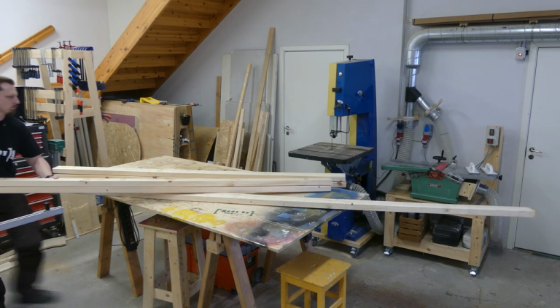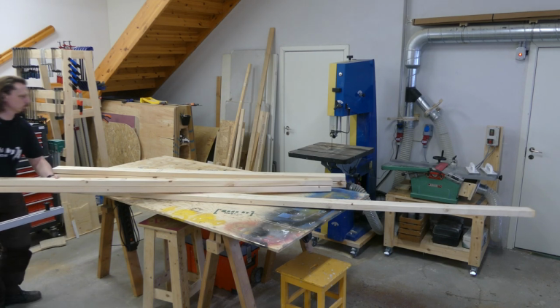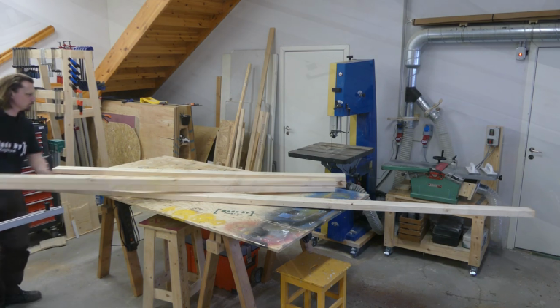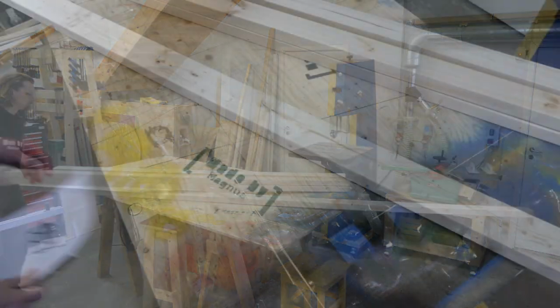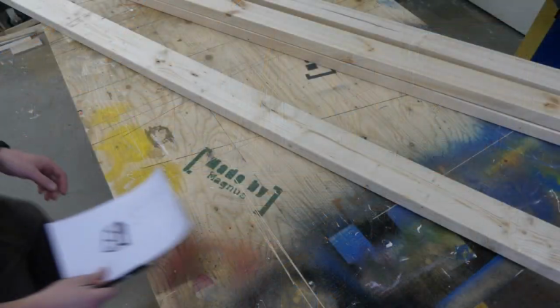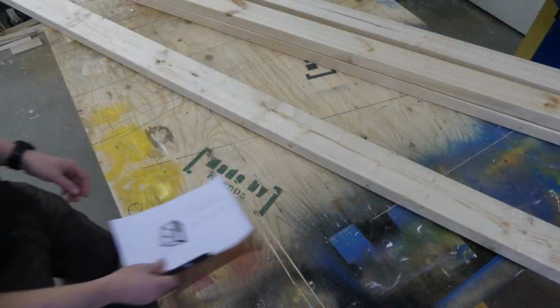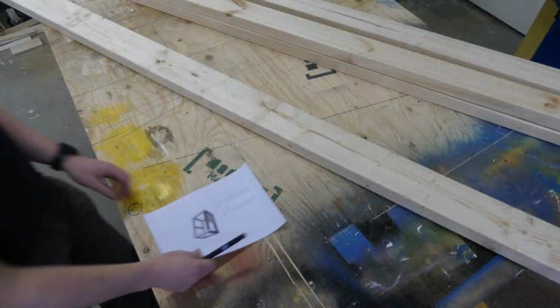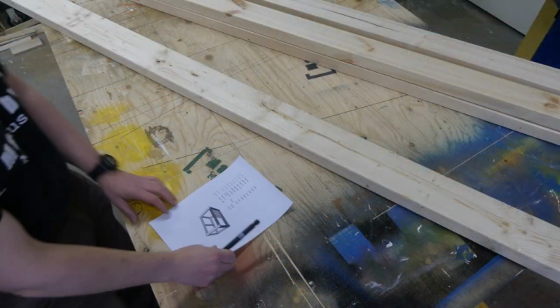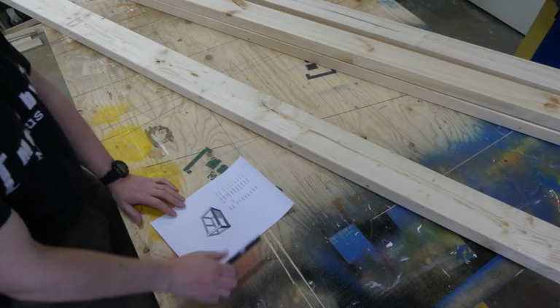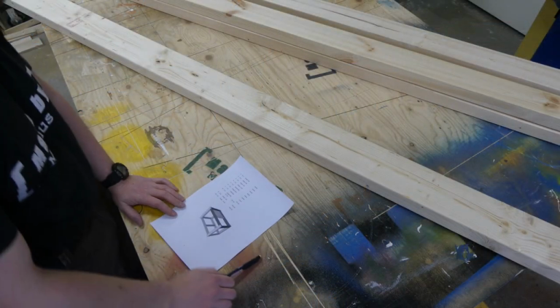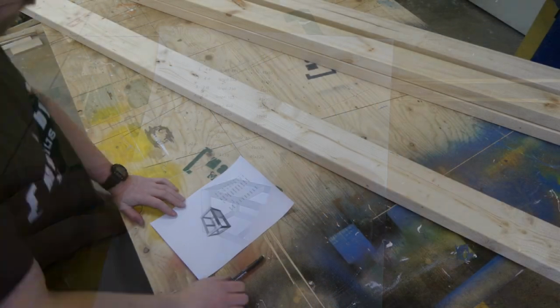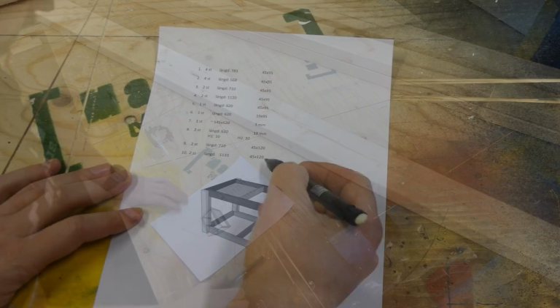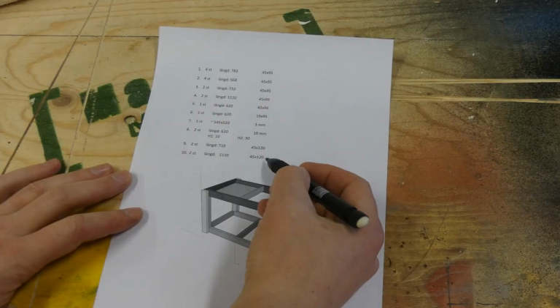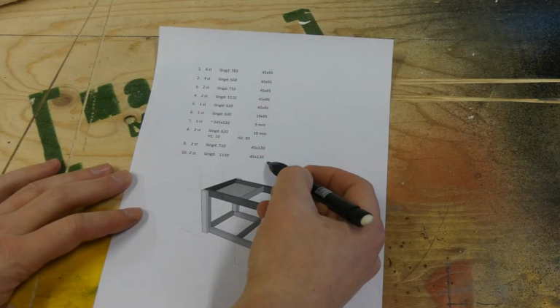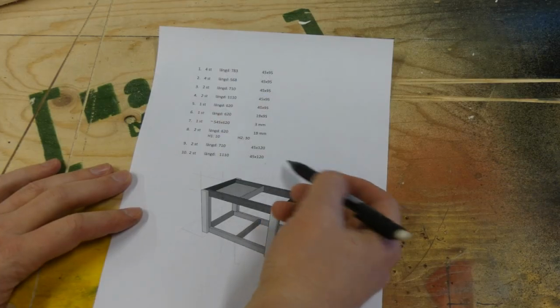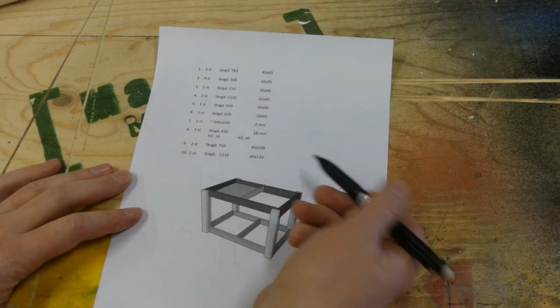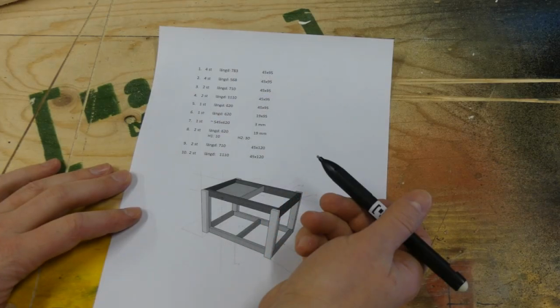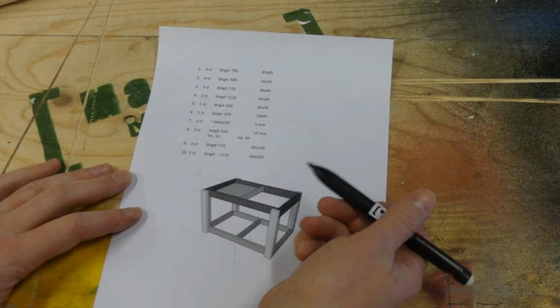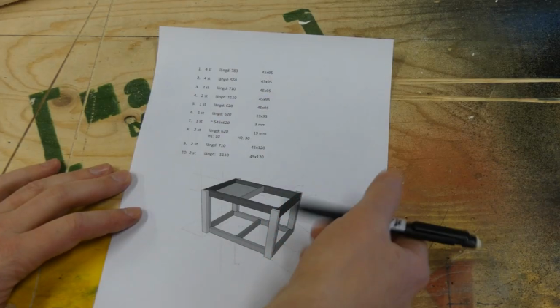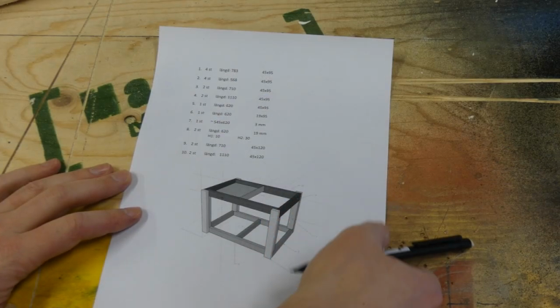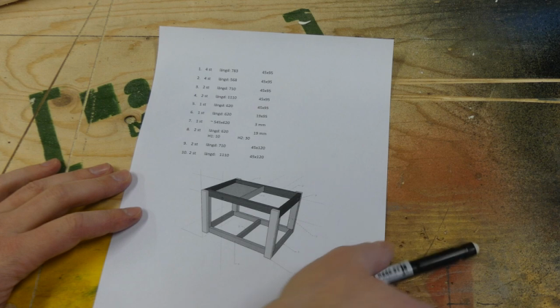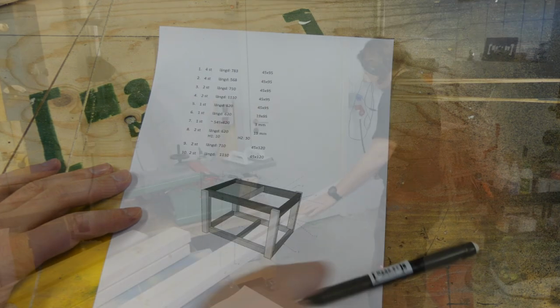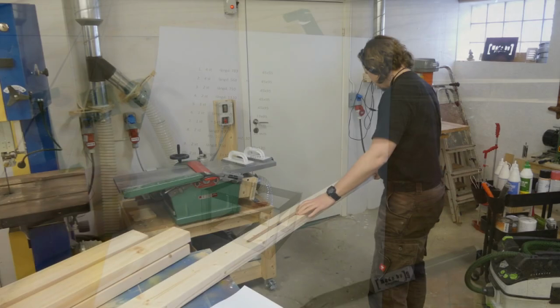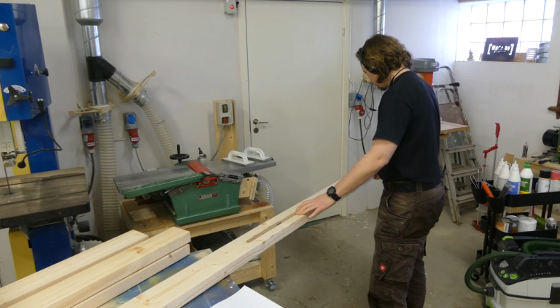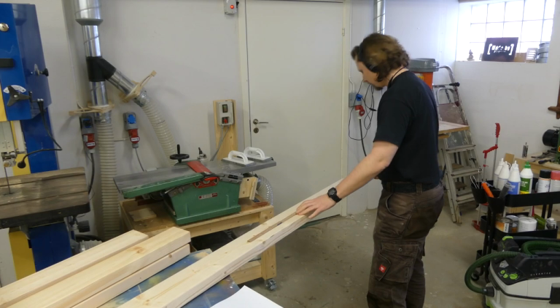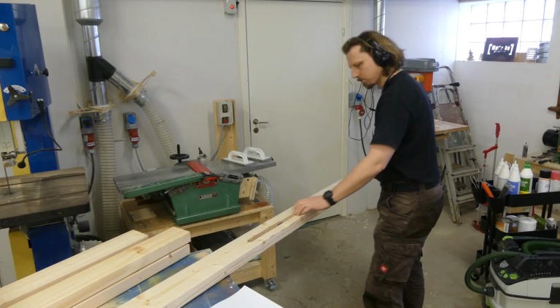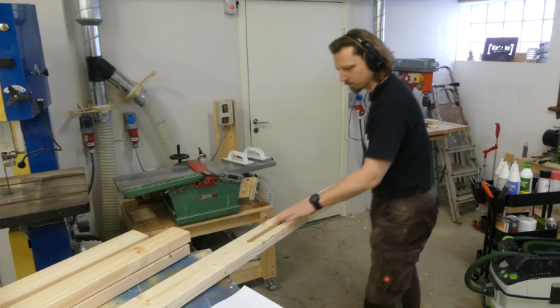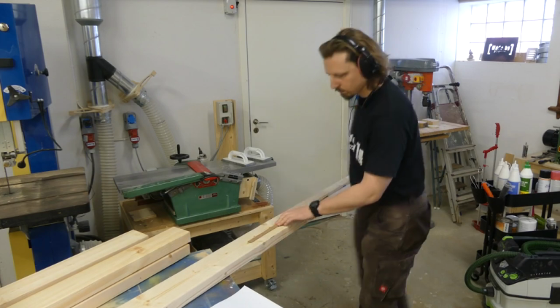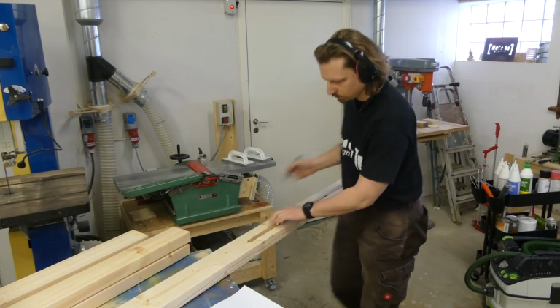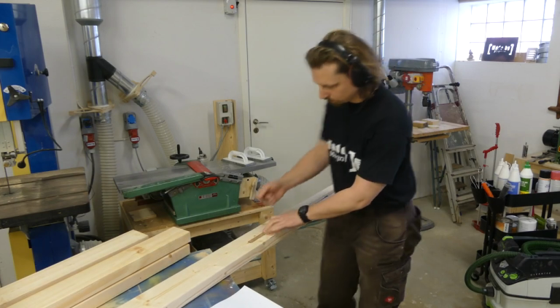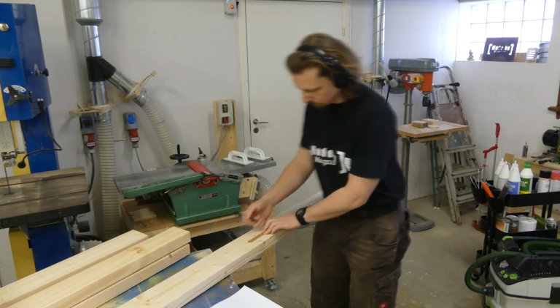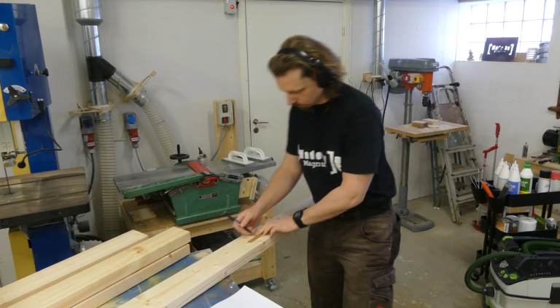I made a simple model in SketchUp to figure out all the dimensions of all the parts, and also put together a simple cut list.